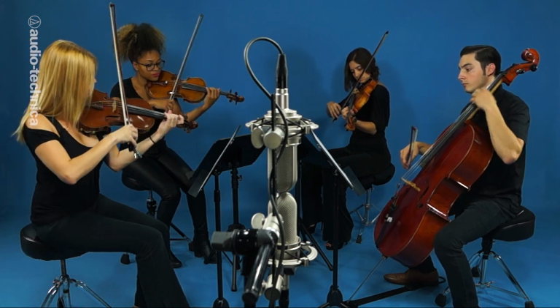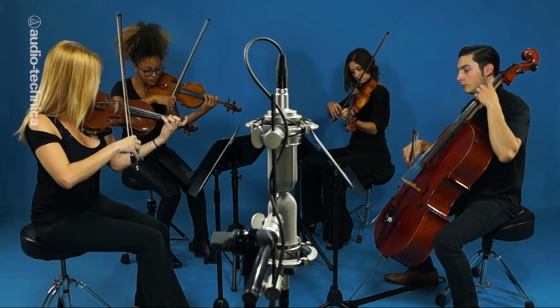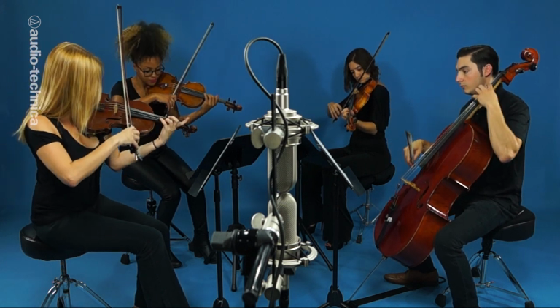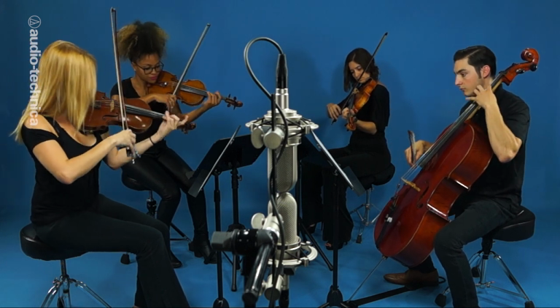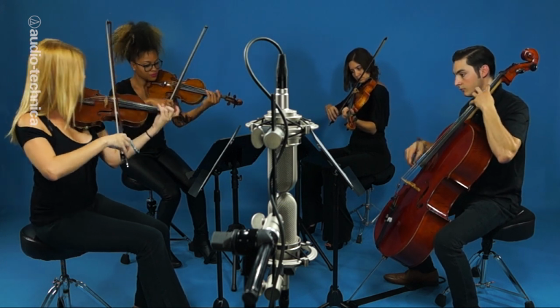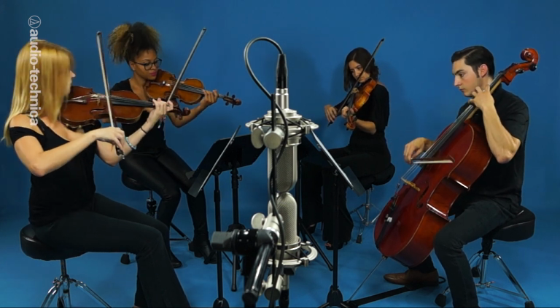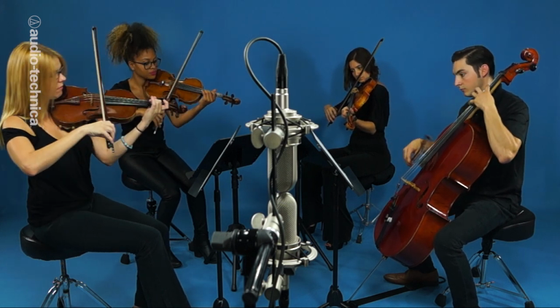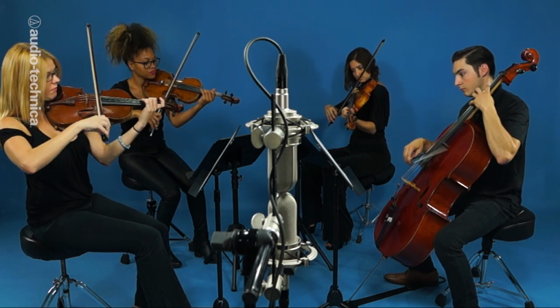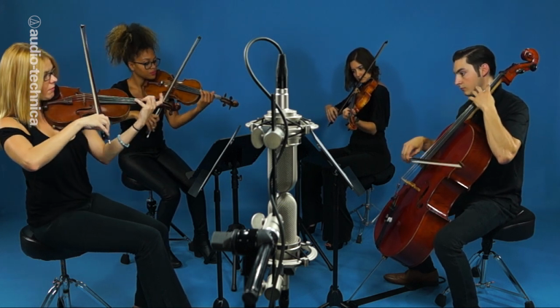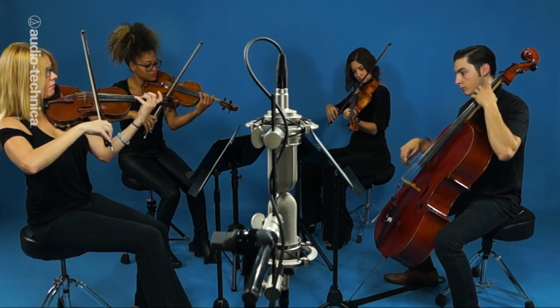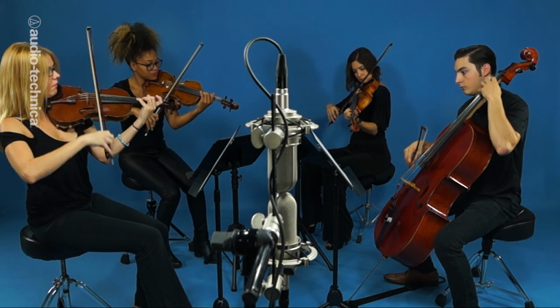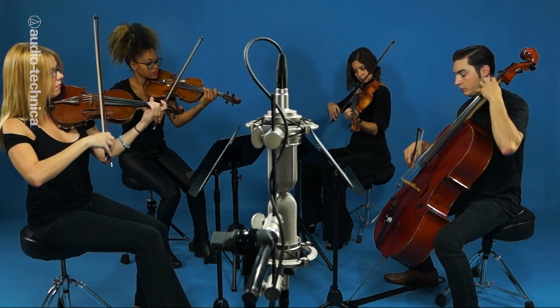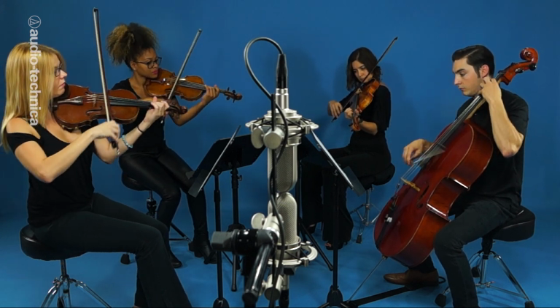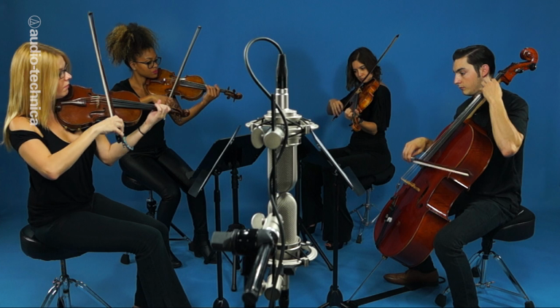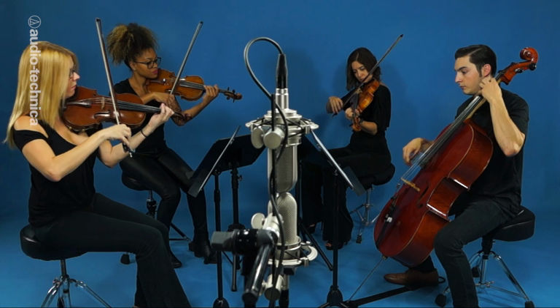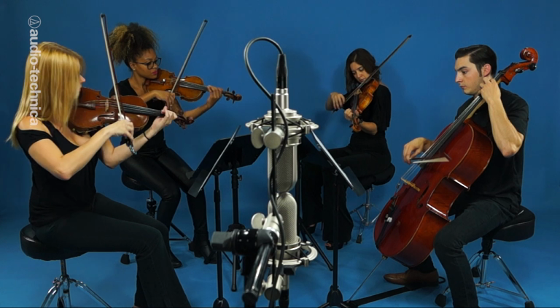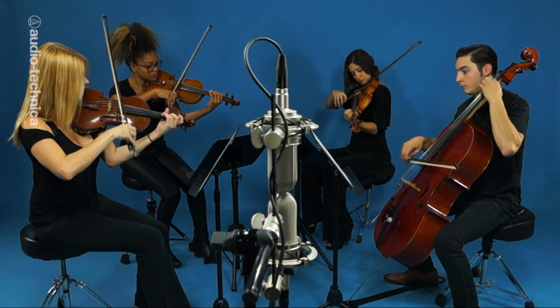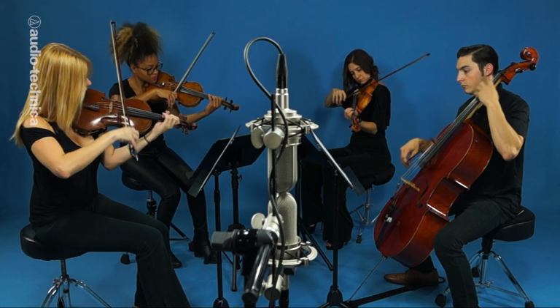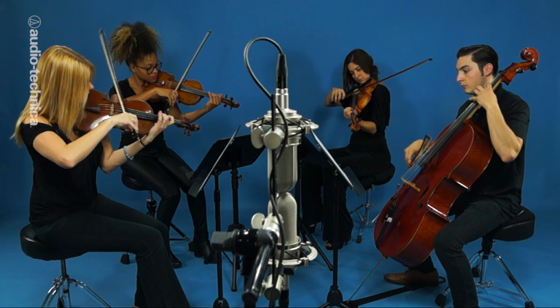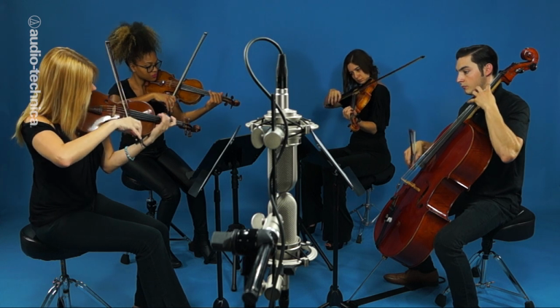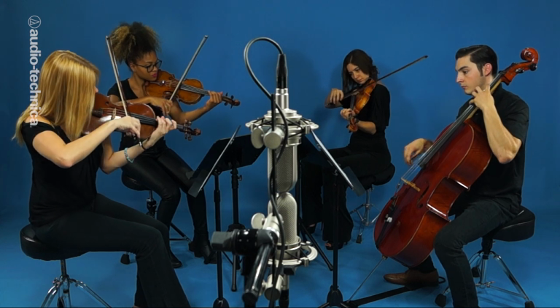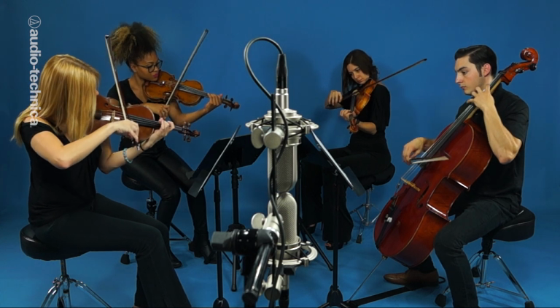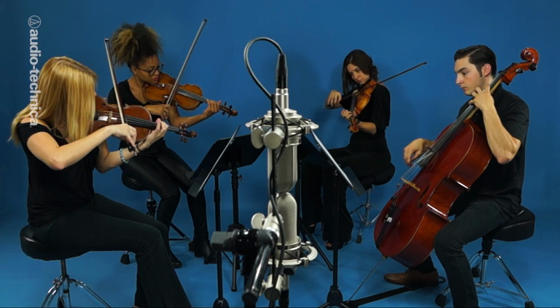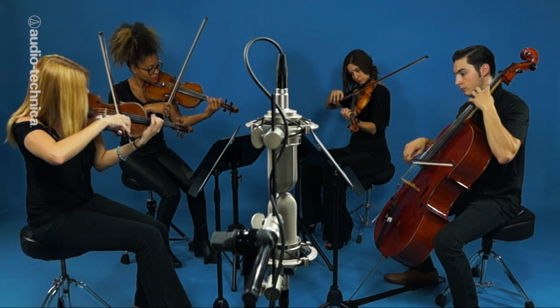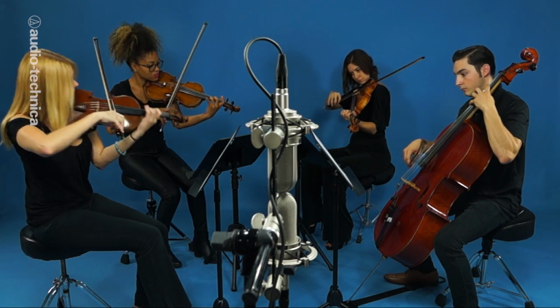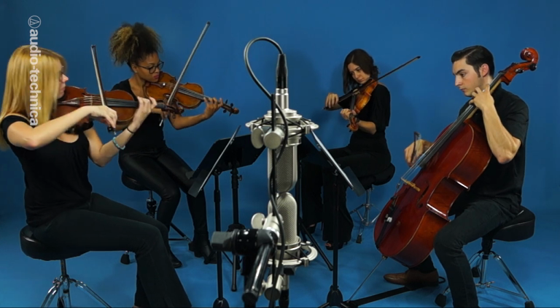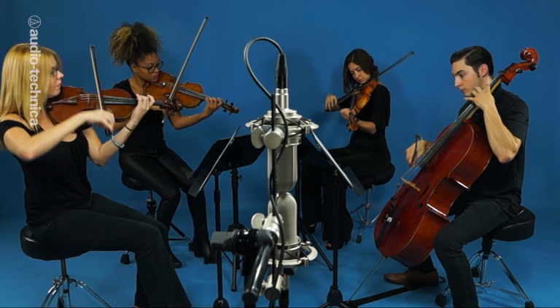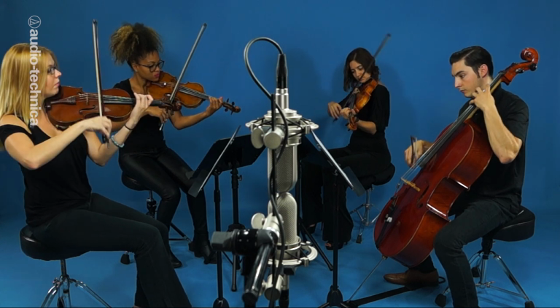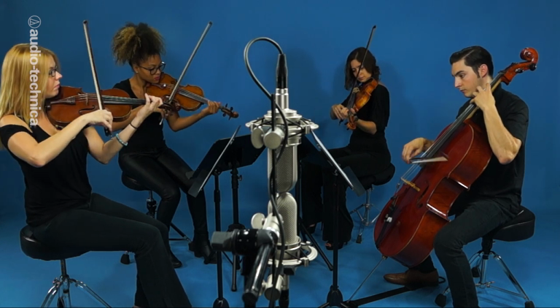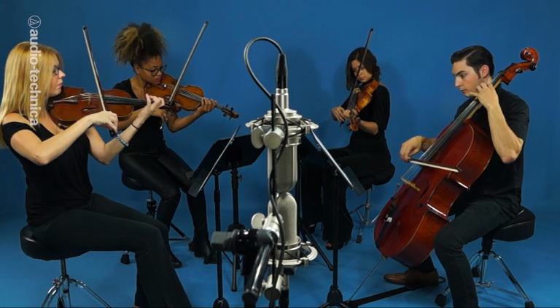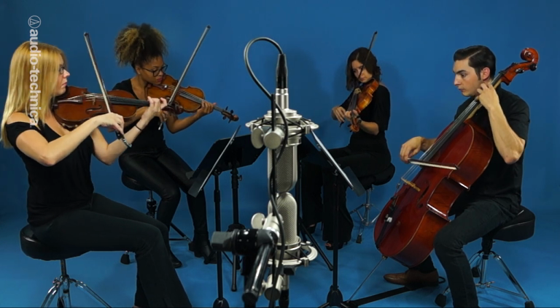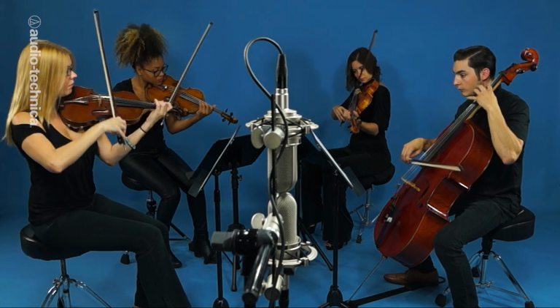The 4080s are placed 42 inches up and seven feet back from the center of the ensemble.